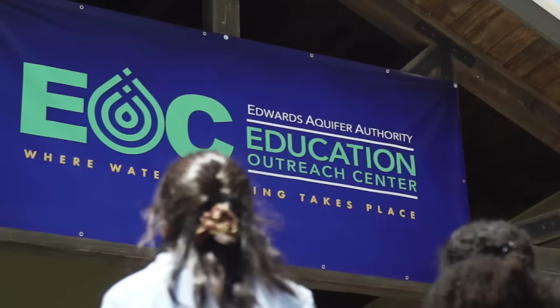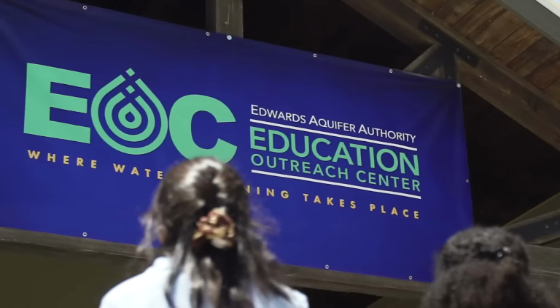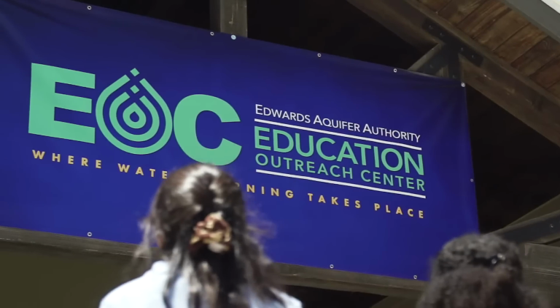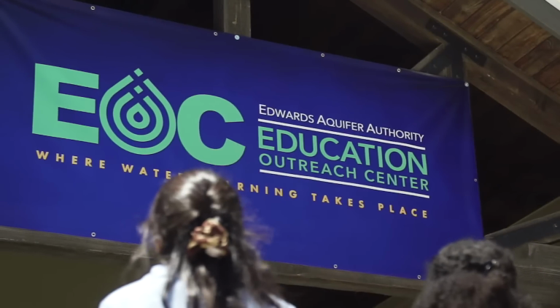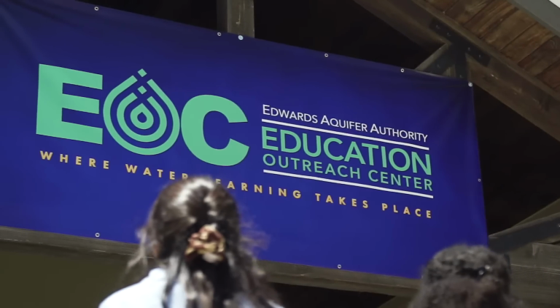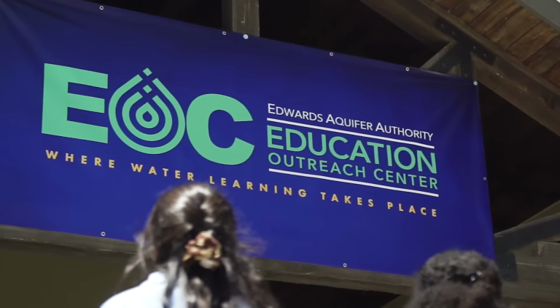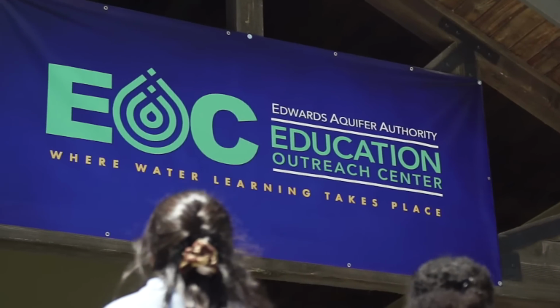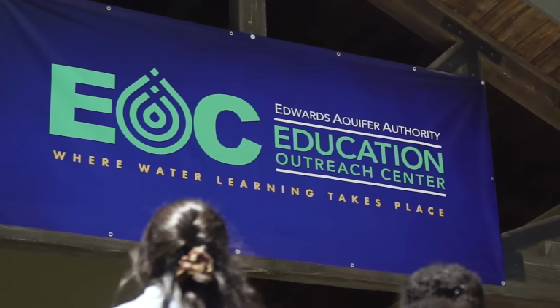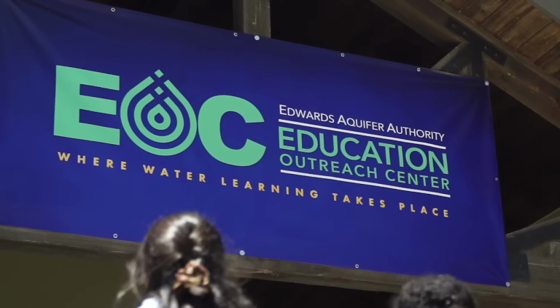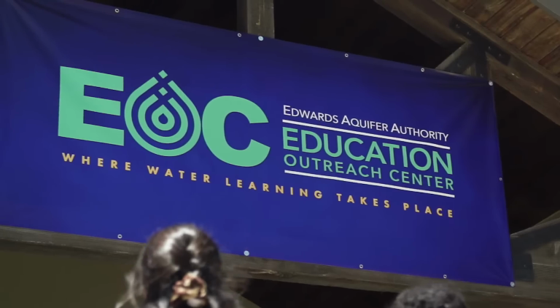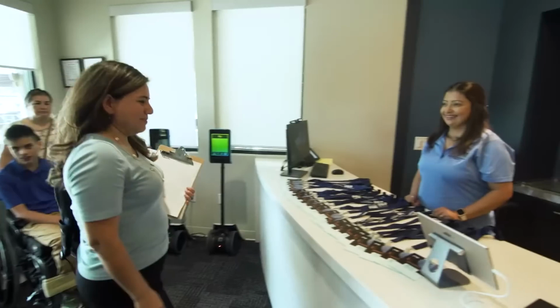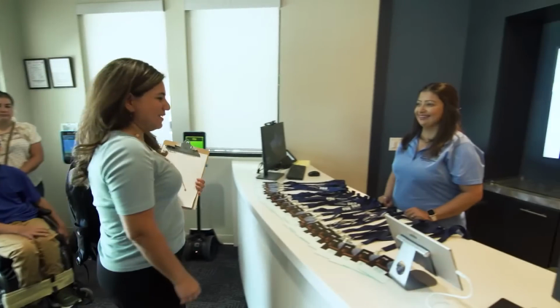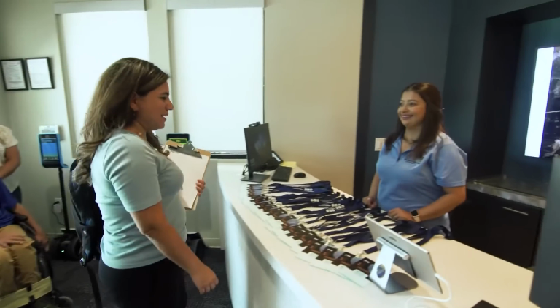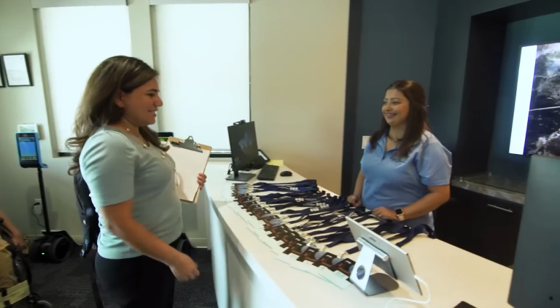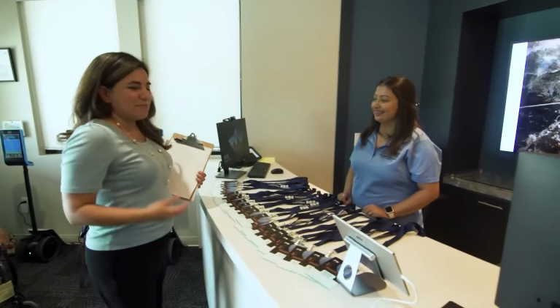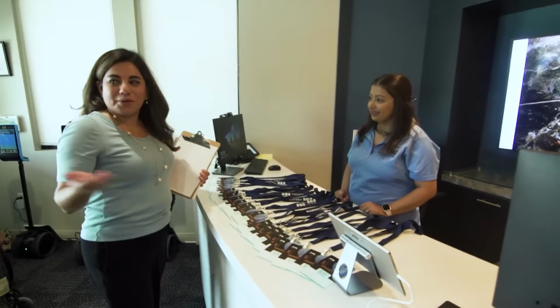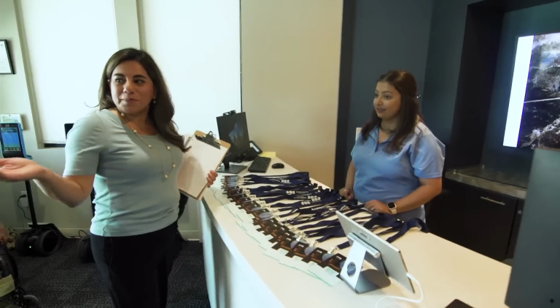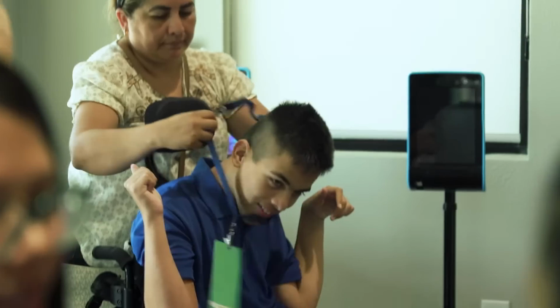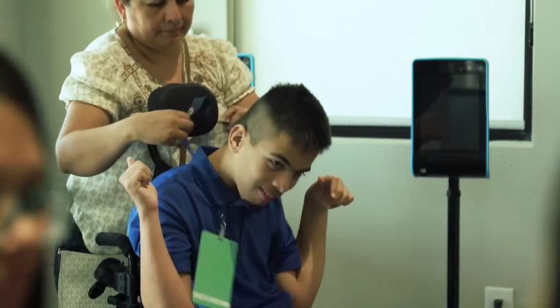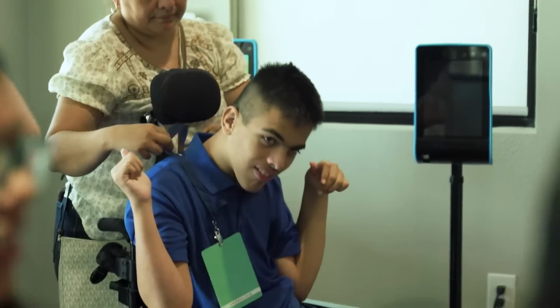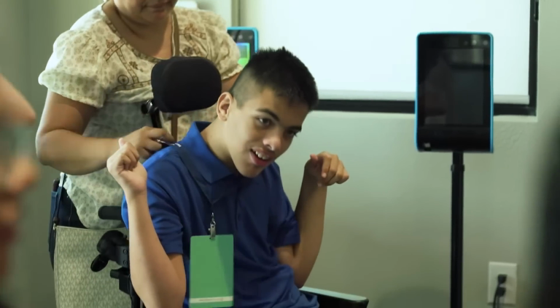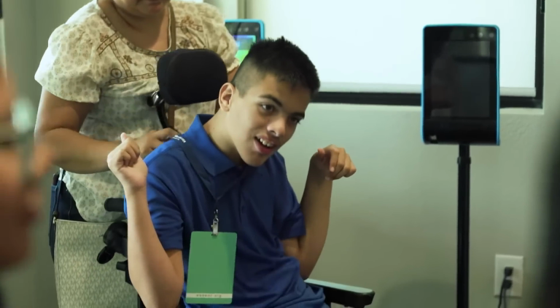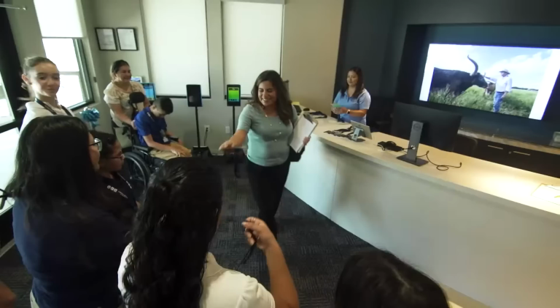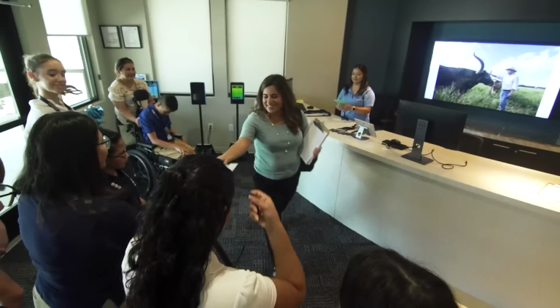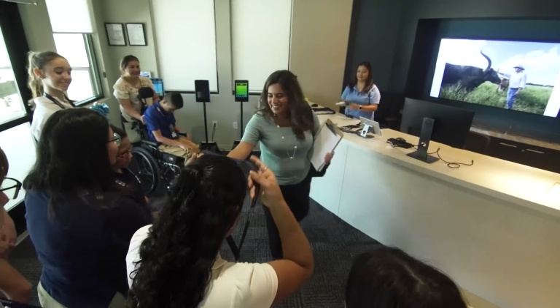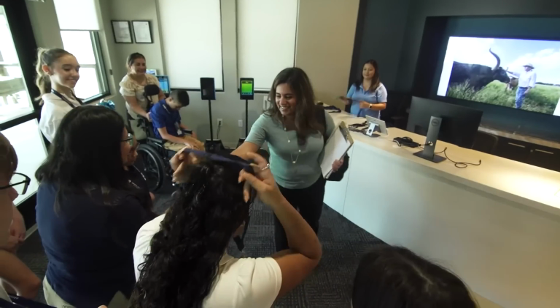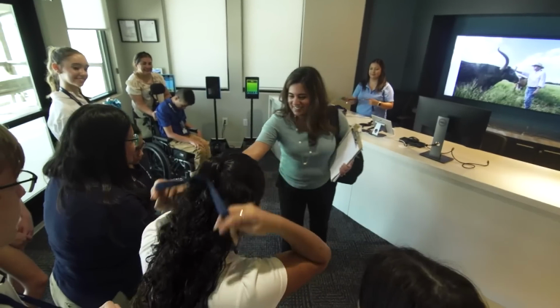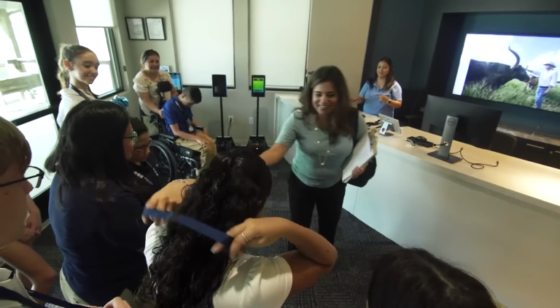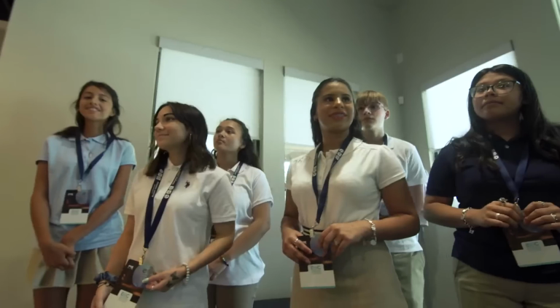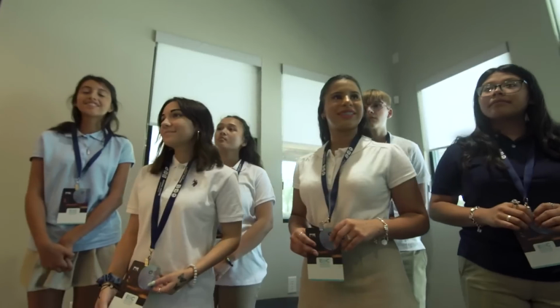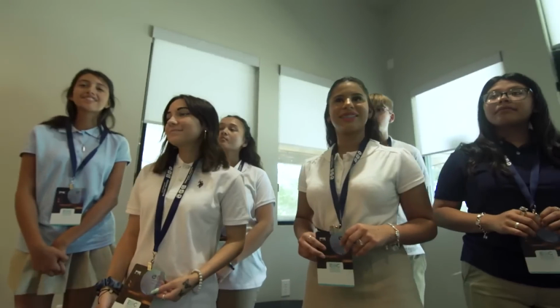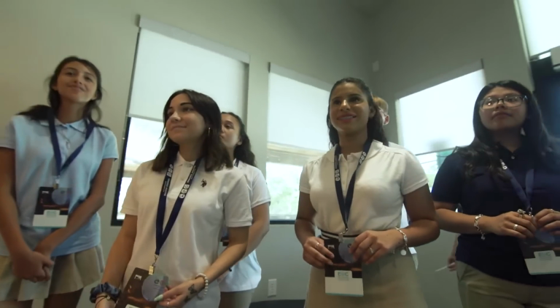Hi, welcome to the EOC today. Hi, I'm Ms. Lopez. I'm here with my group. We'd like to check in. Awesome. We have your badges here for you.